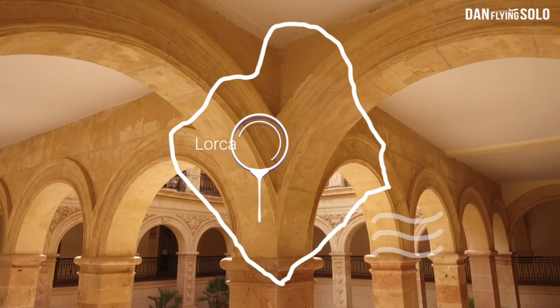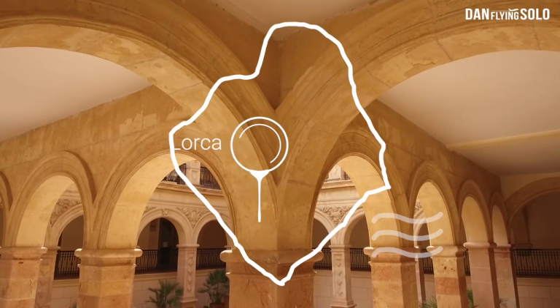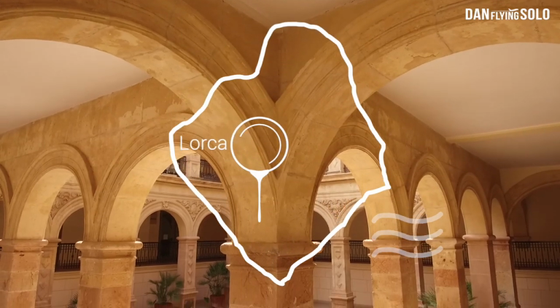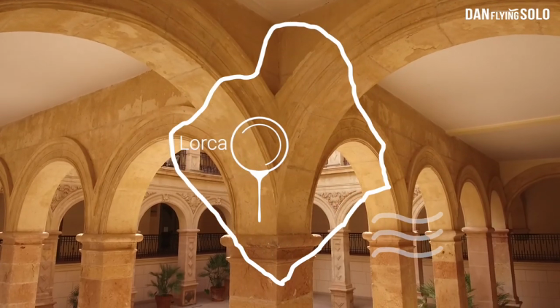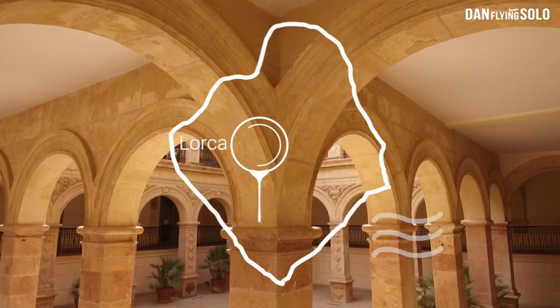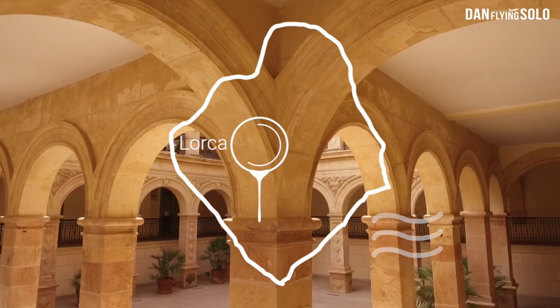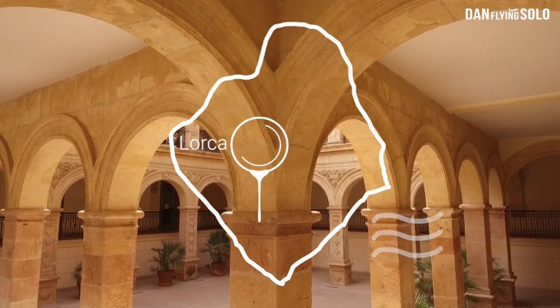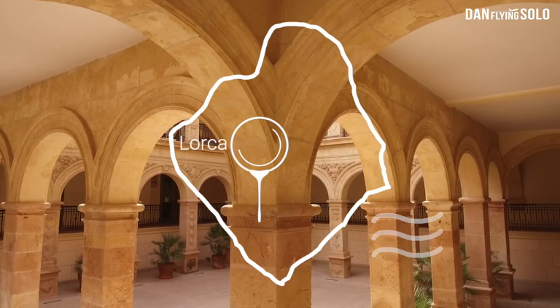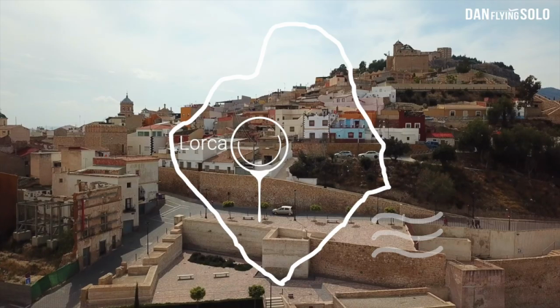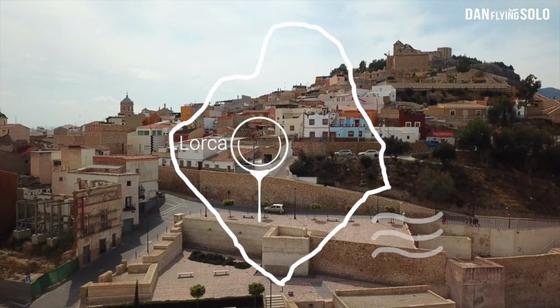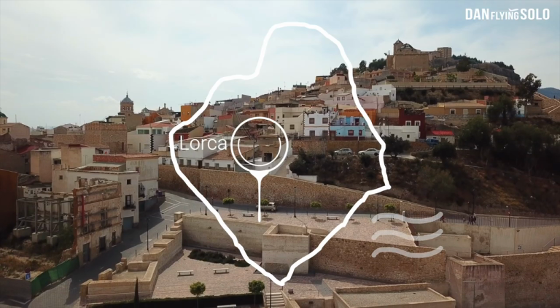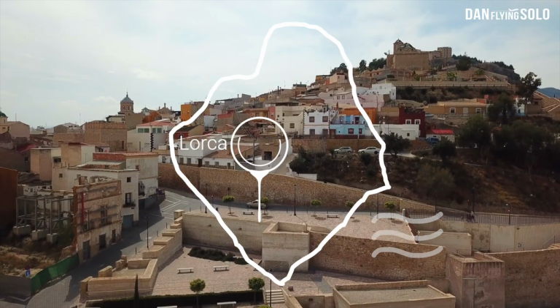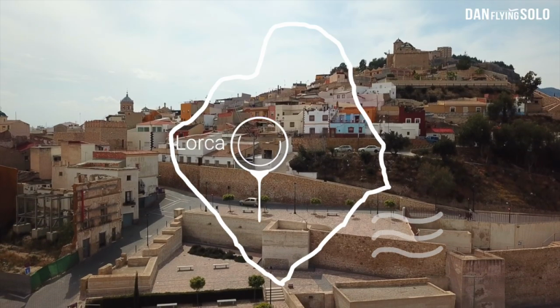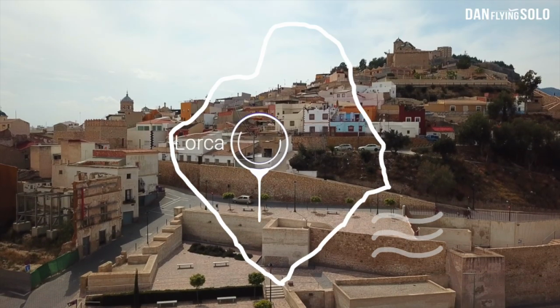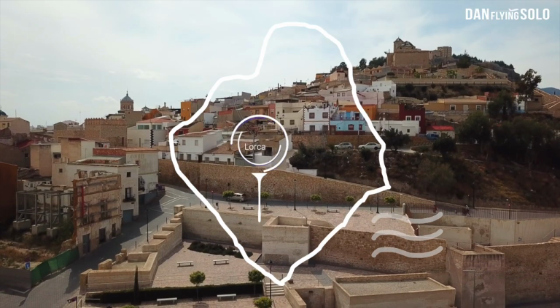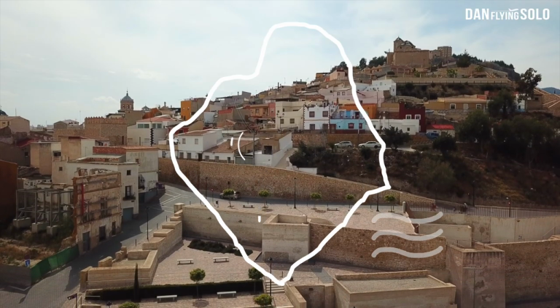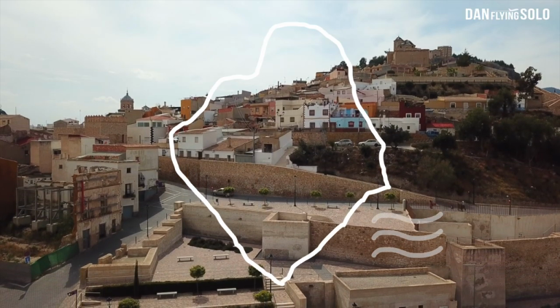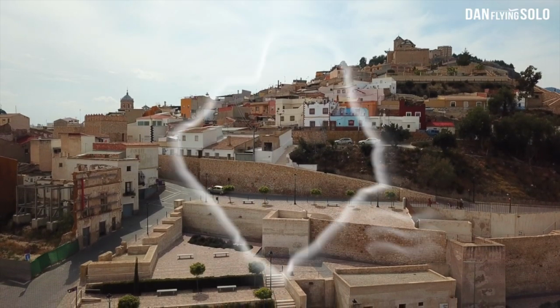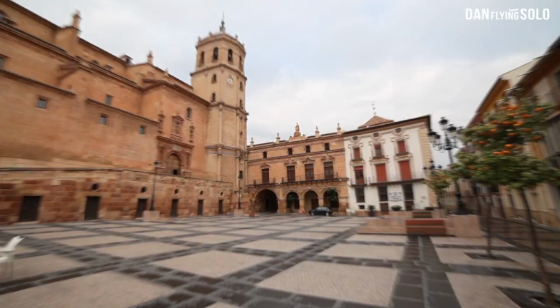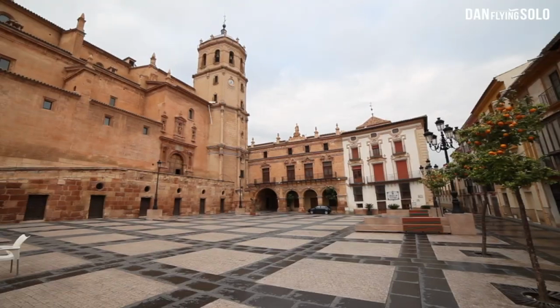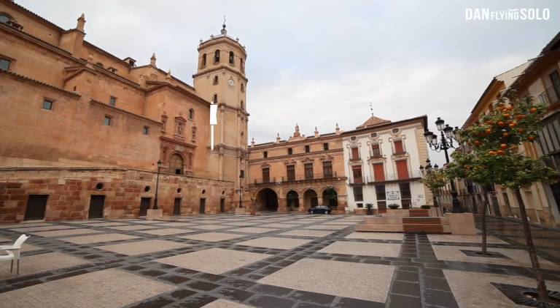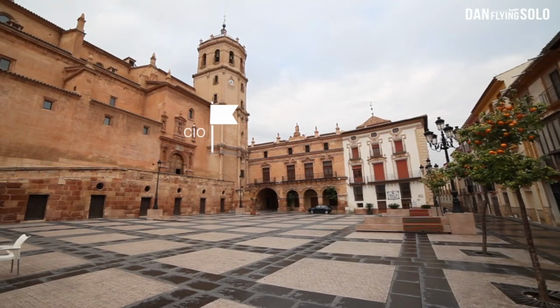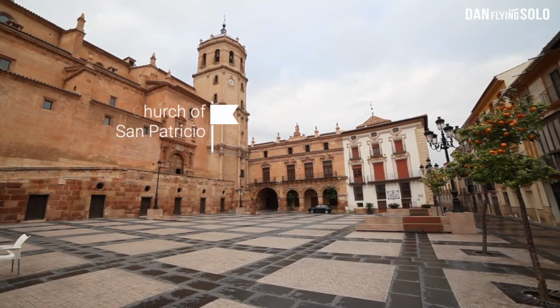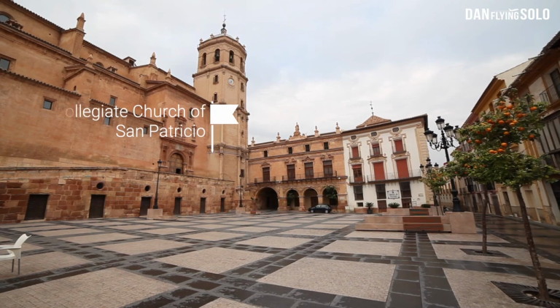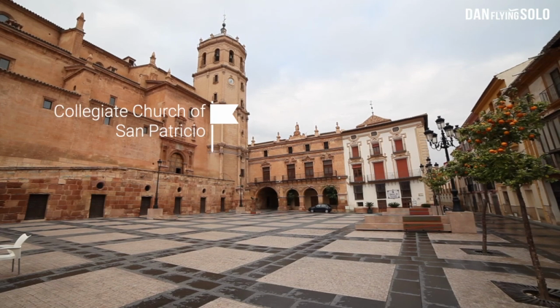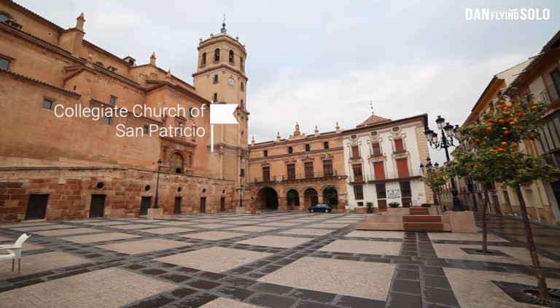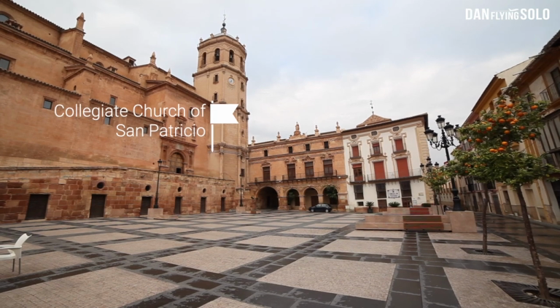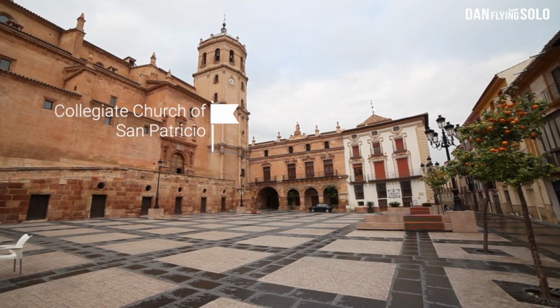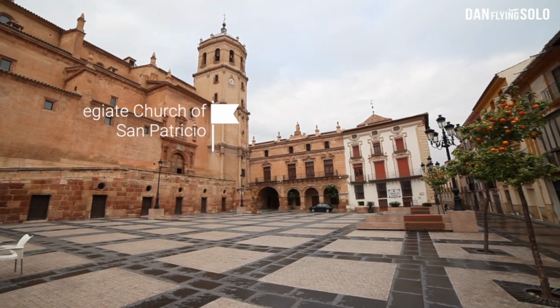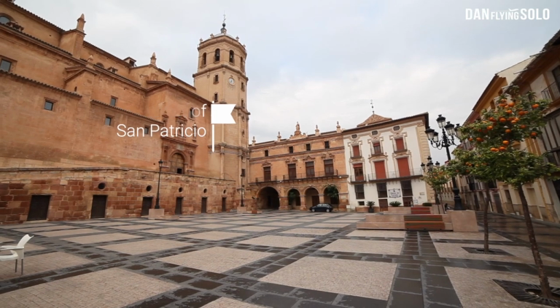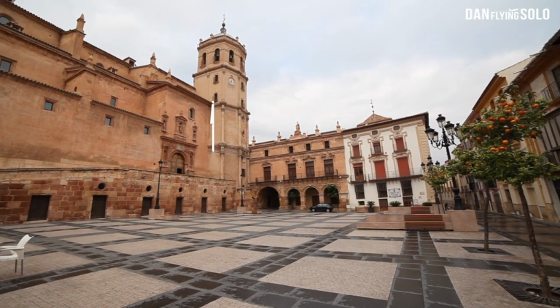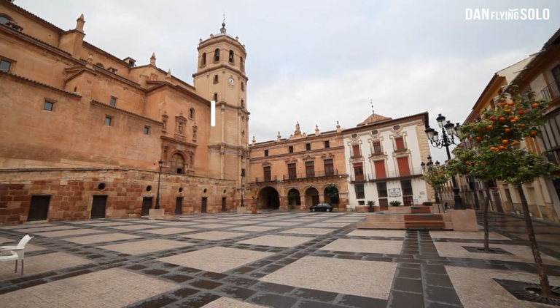The next stop on my cultural tour of the Murcia region is Lorca, a city inland. You'll notice the landscape change as you approach, with thousands of years of history.